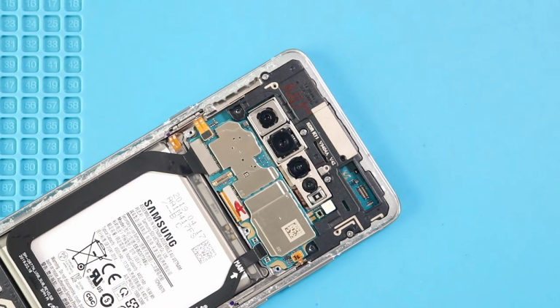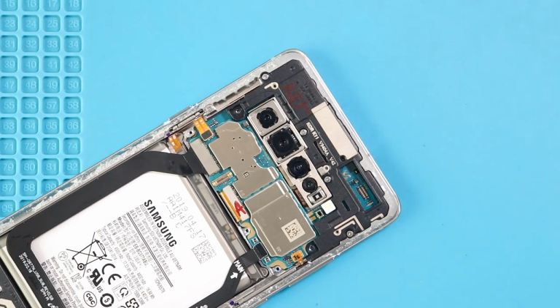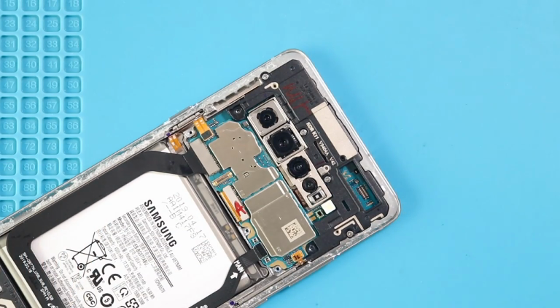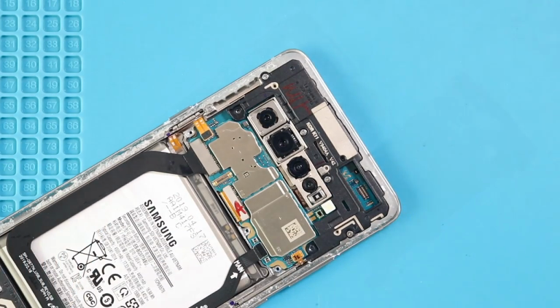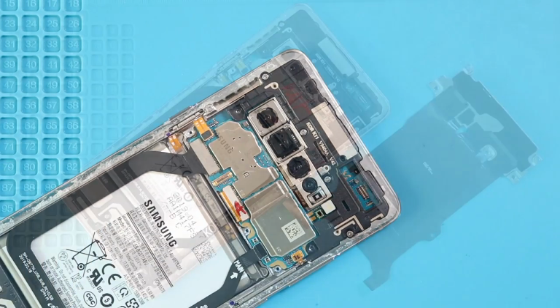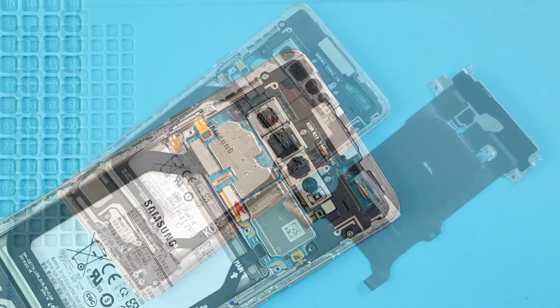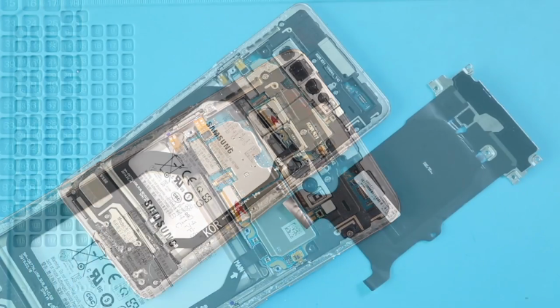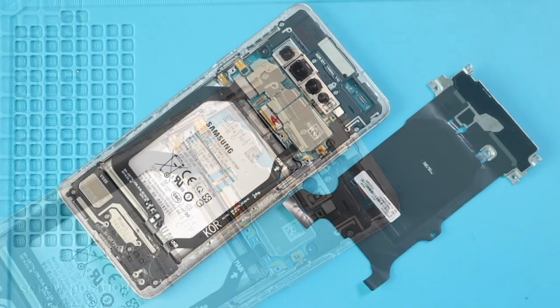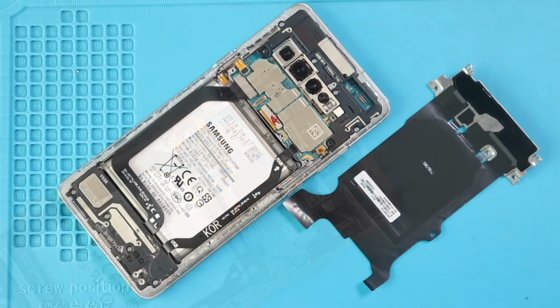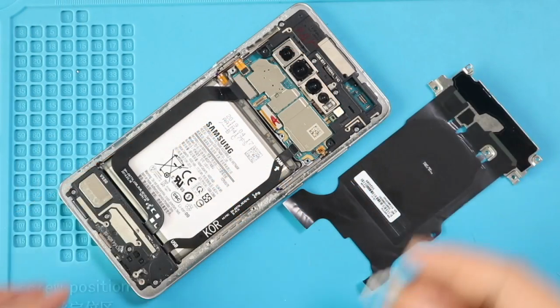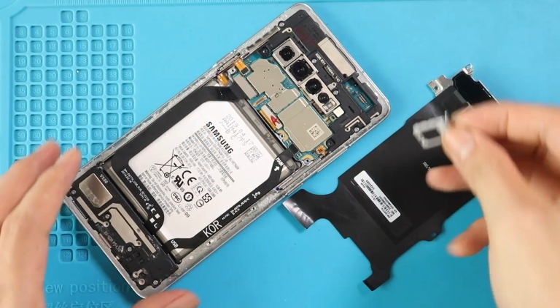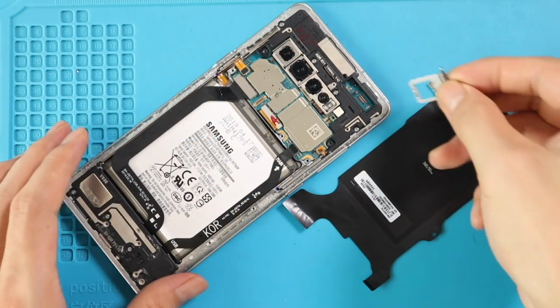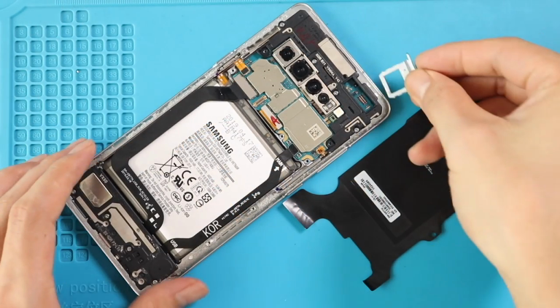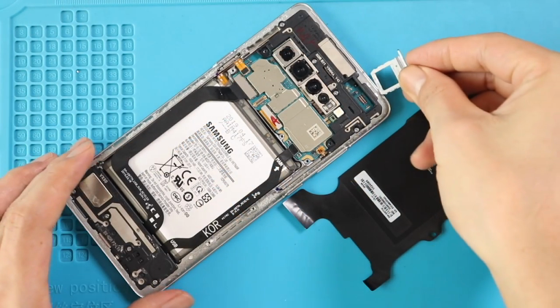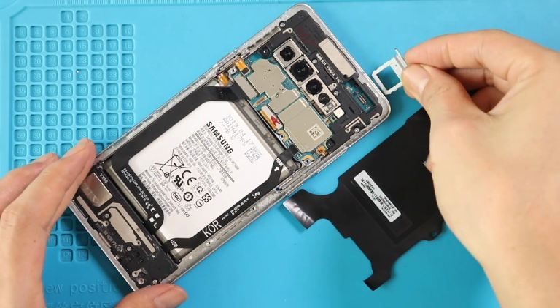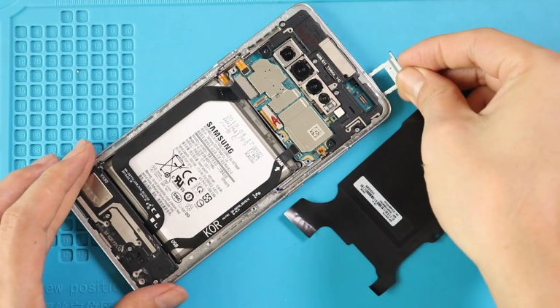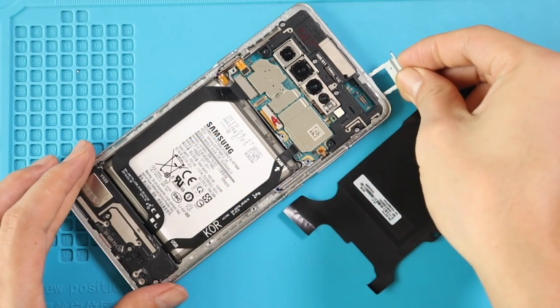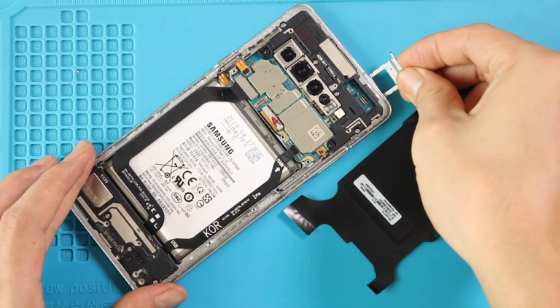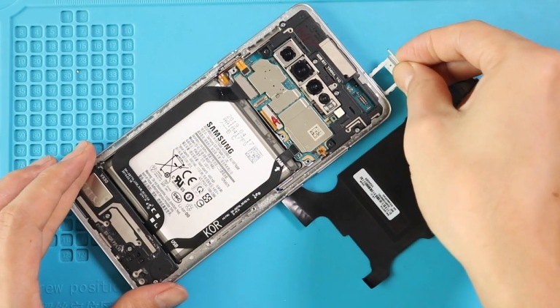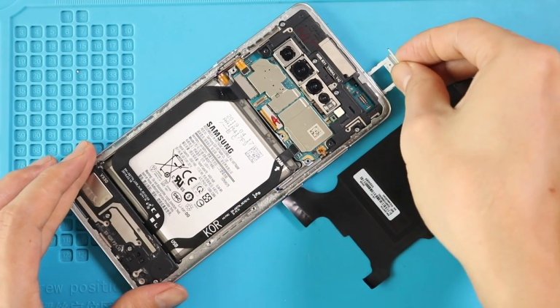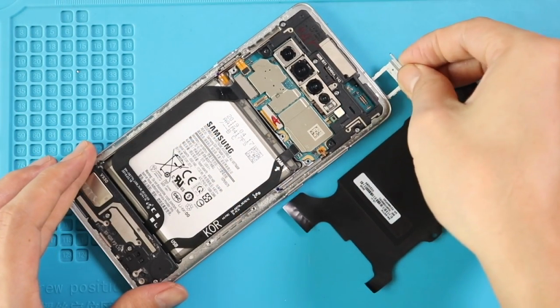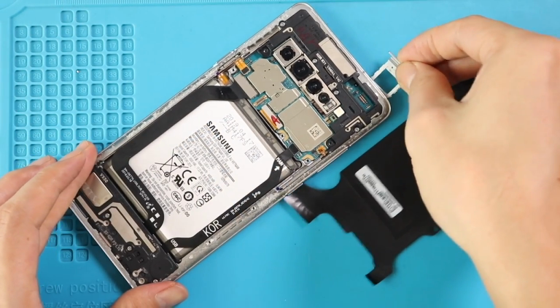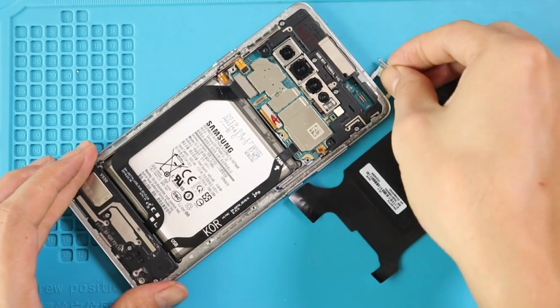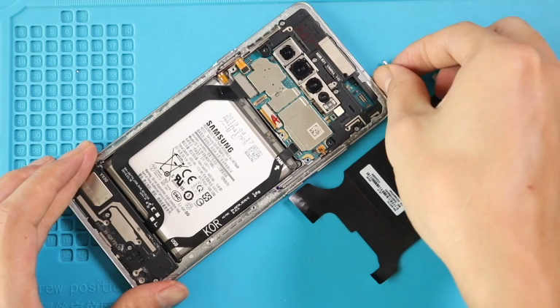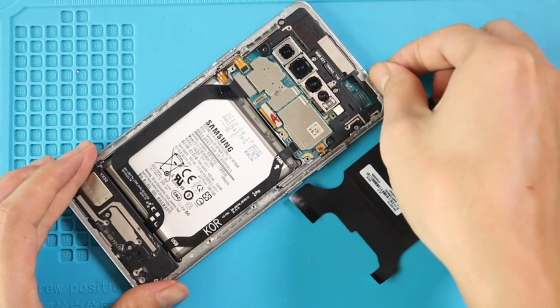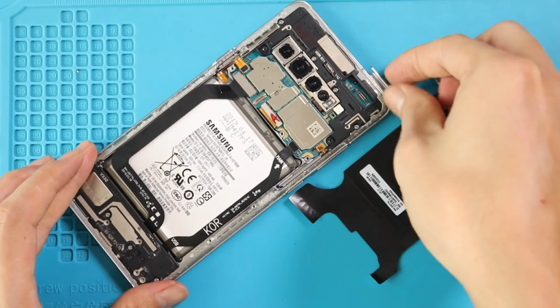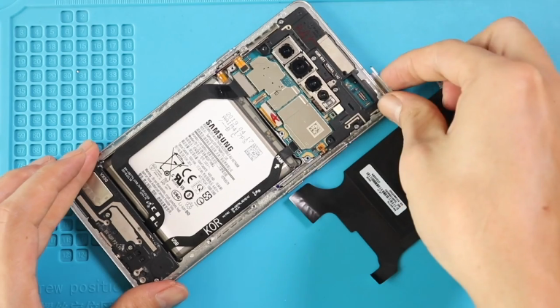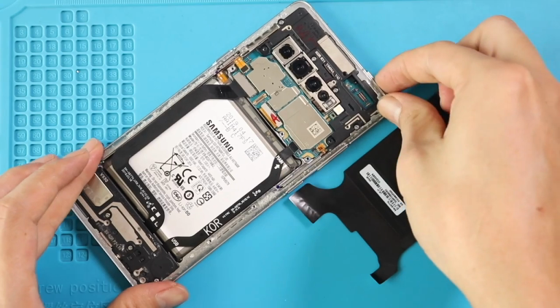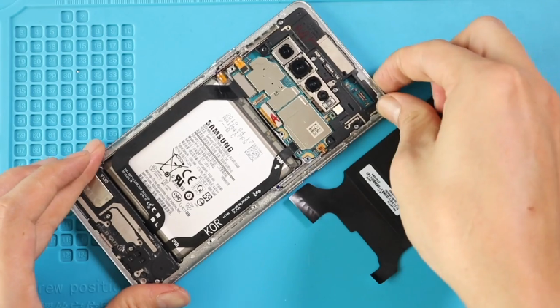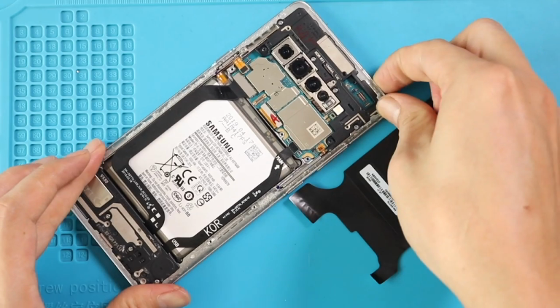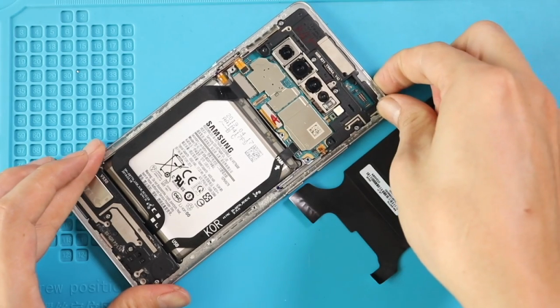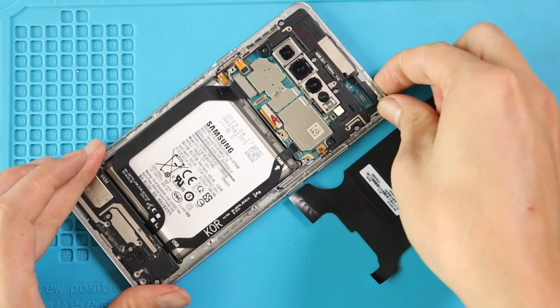Next, add the SIM tray and place the wireless pad by securing 4 screws and the connector, and also connect the battery plug.